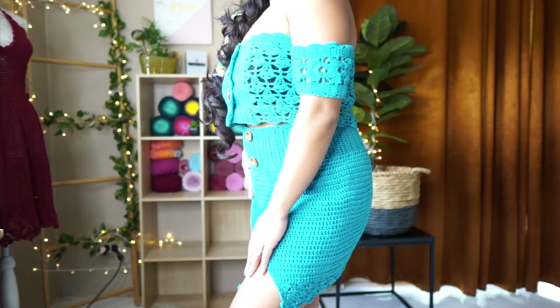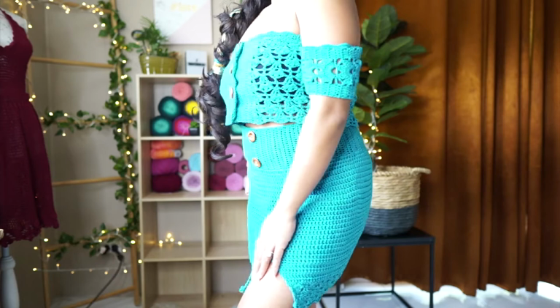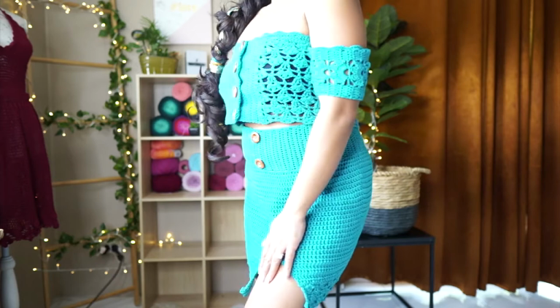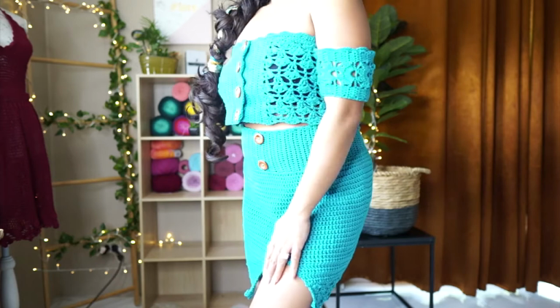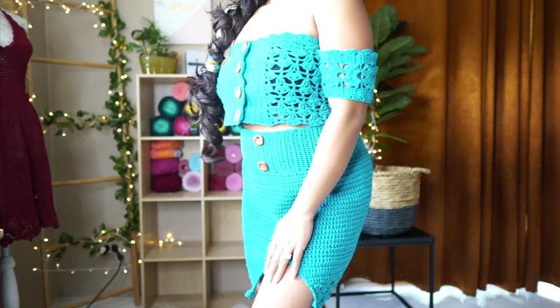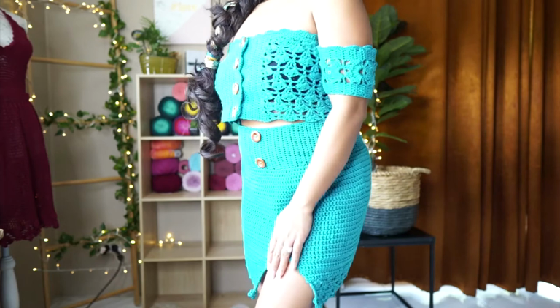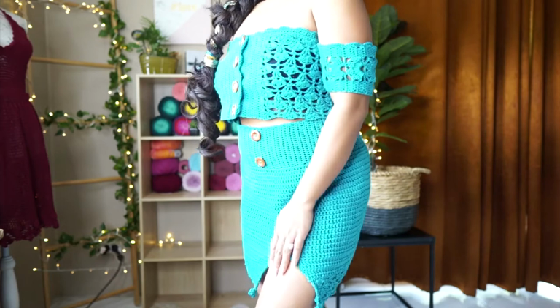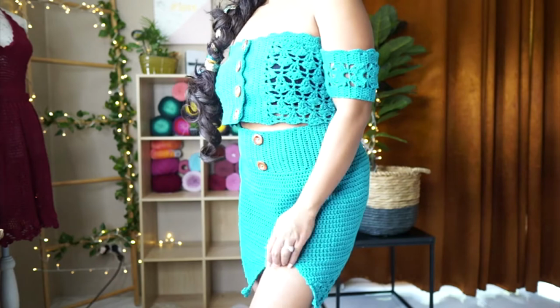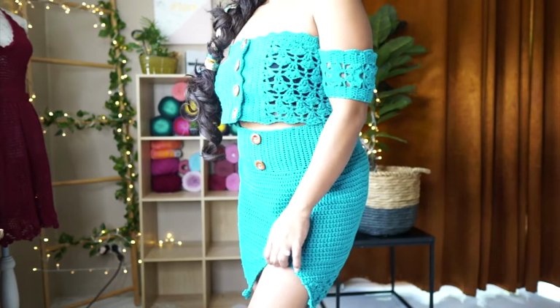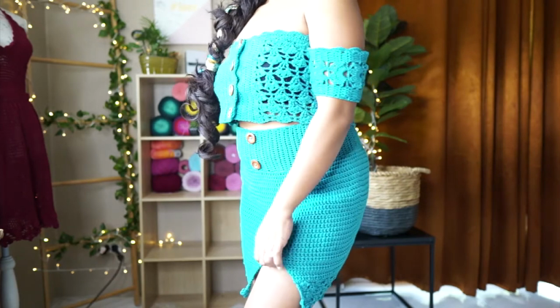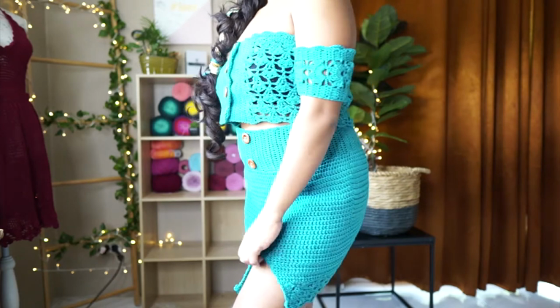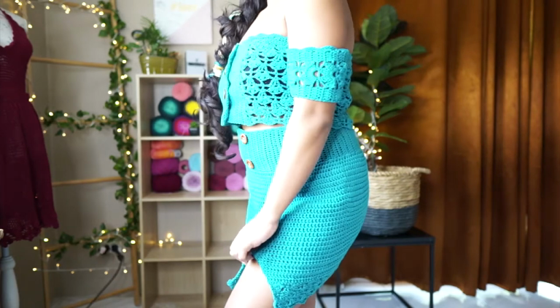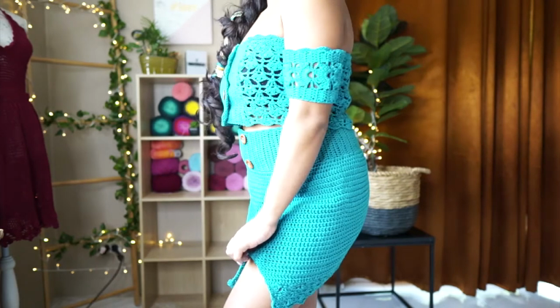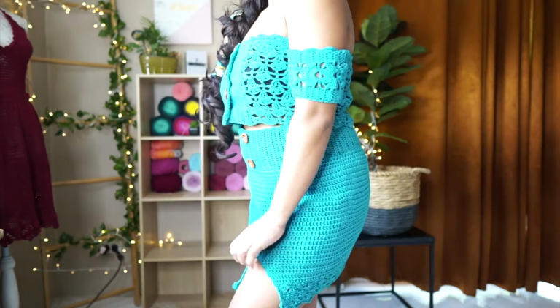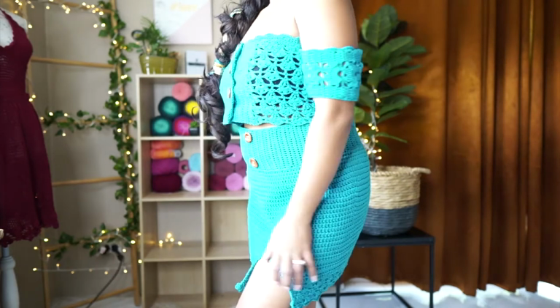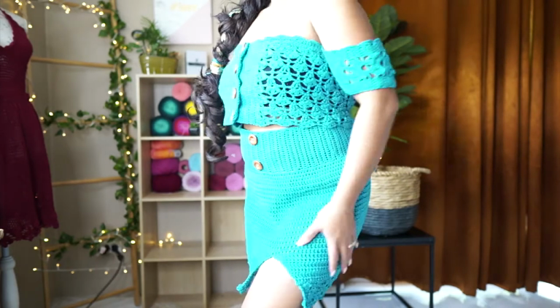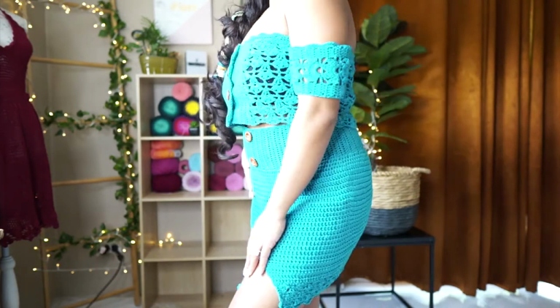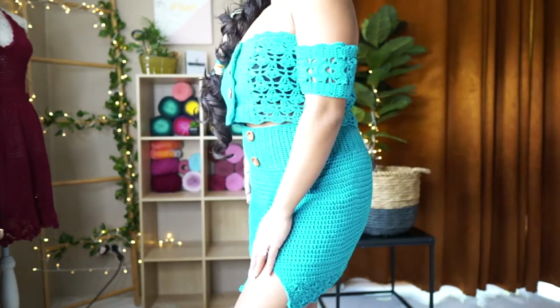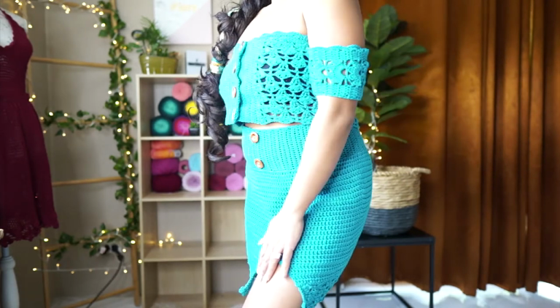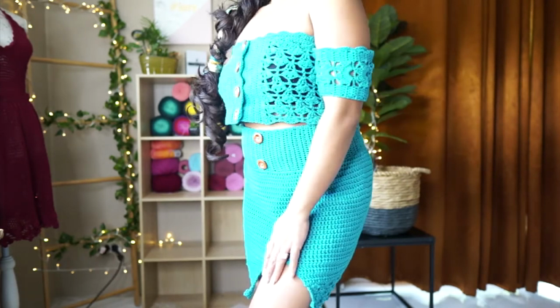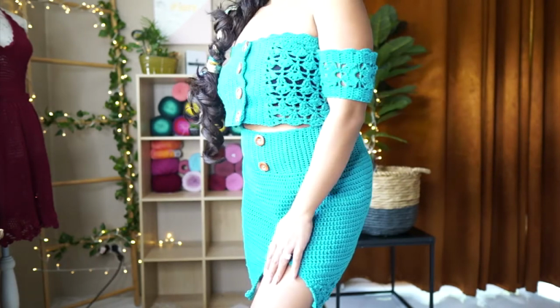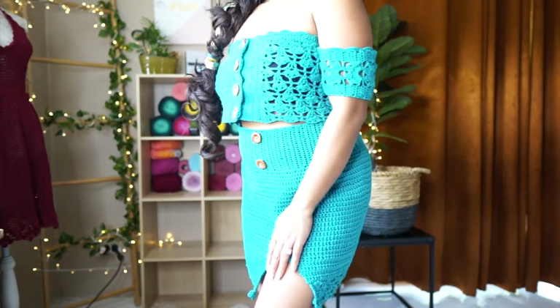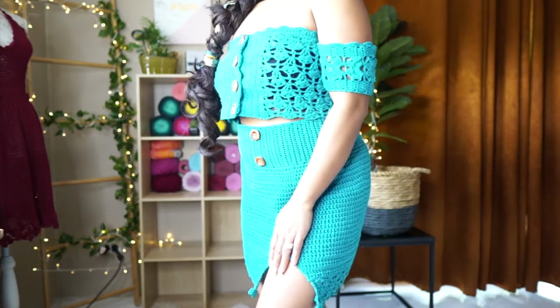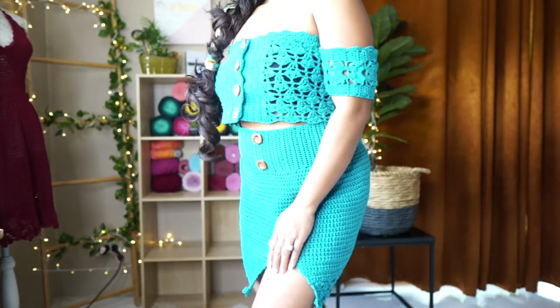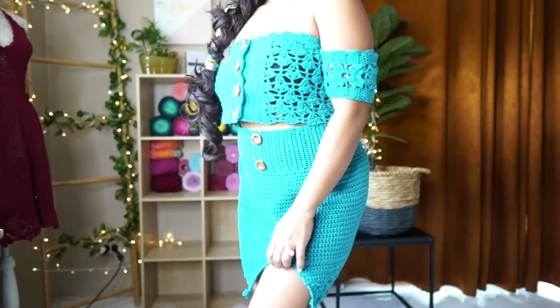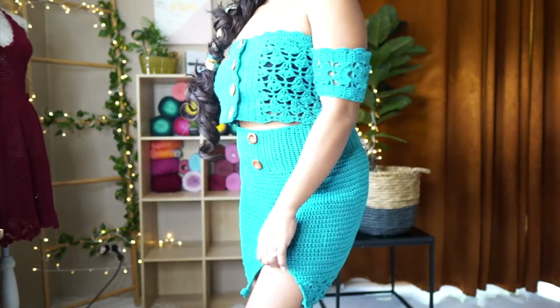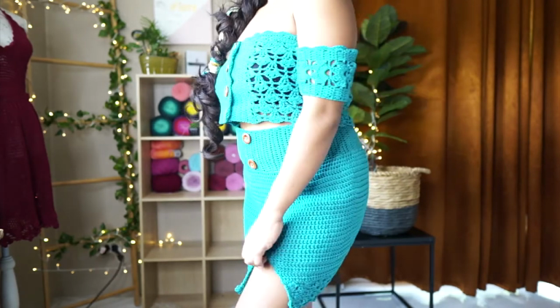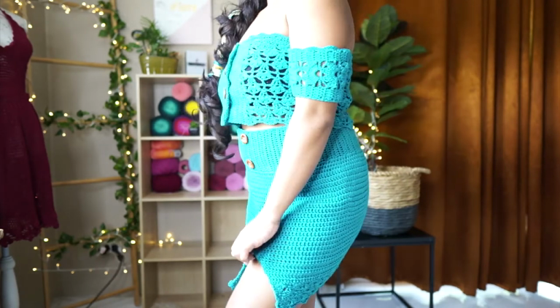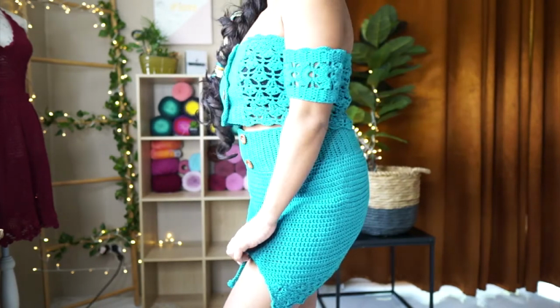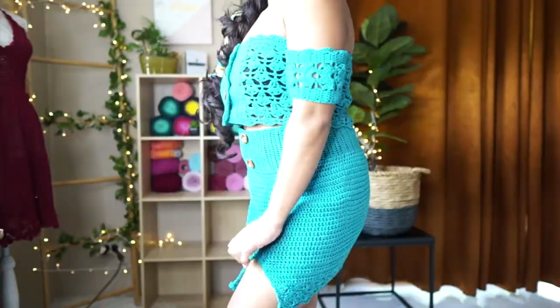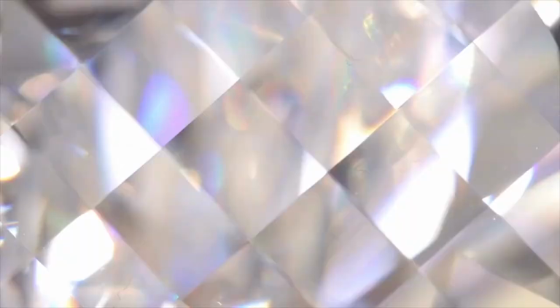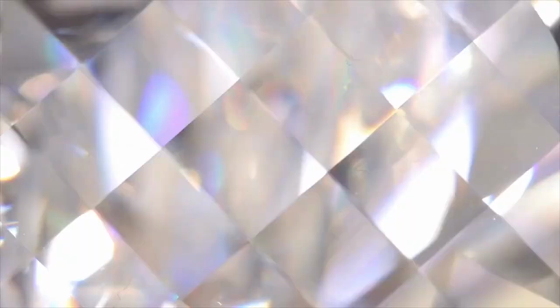Hi everyone and welcome back to my channel. This is Yomi Brown of Yomi Crochetology.